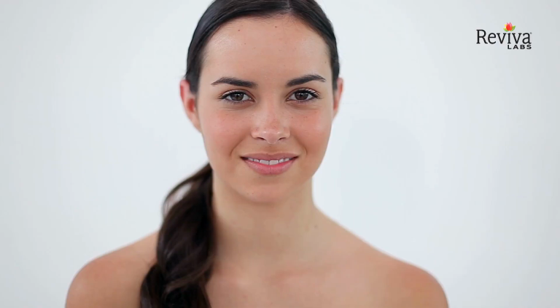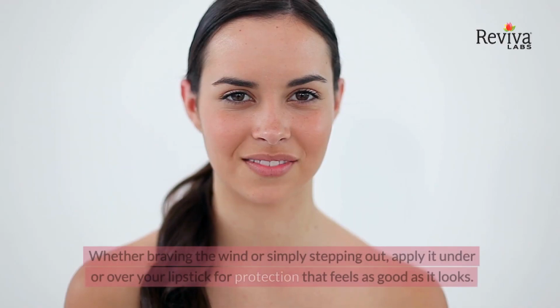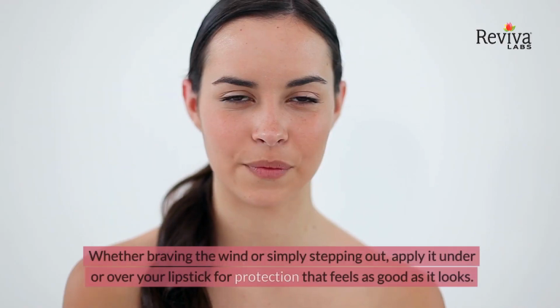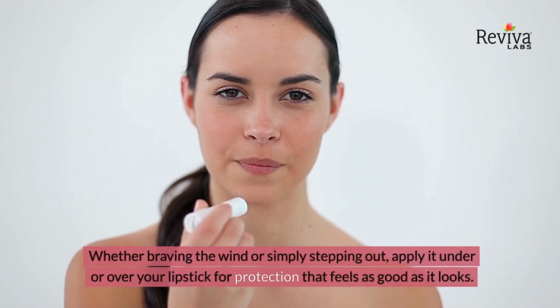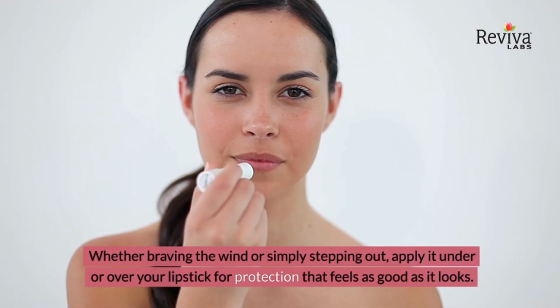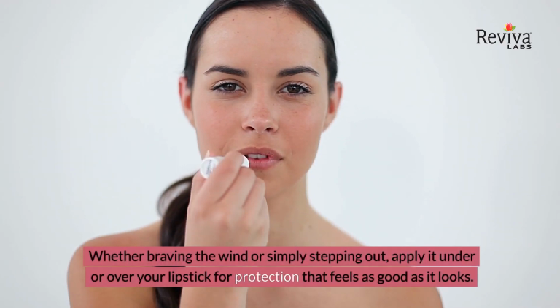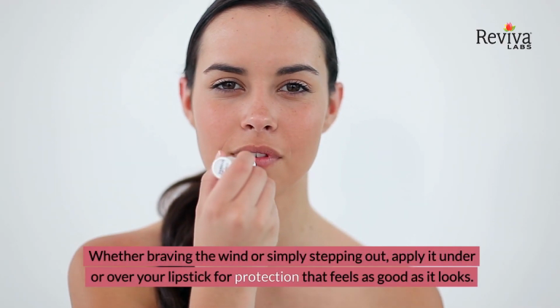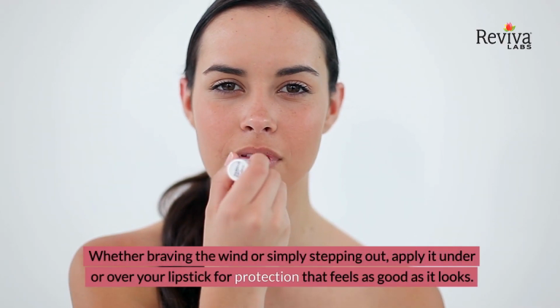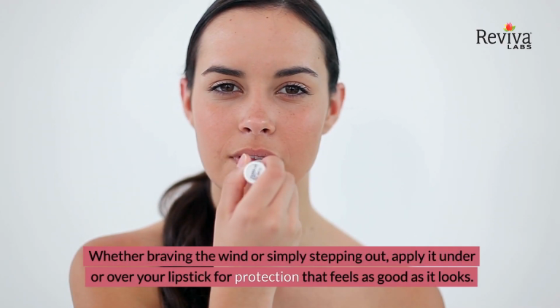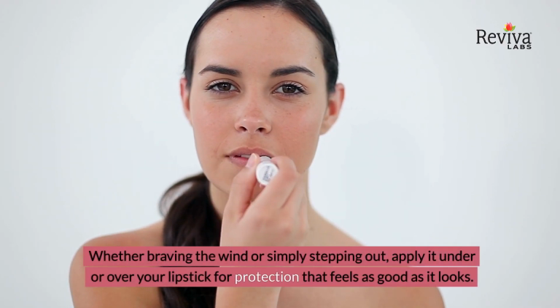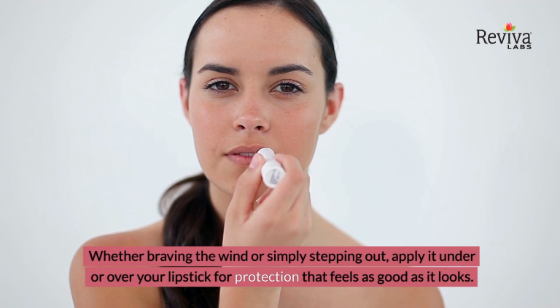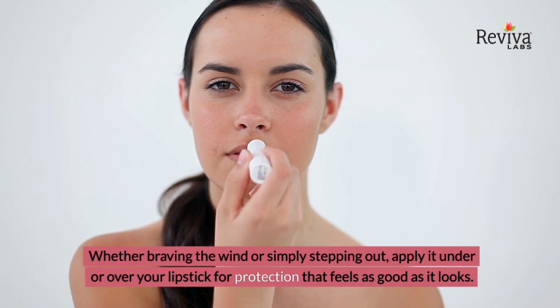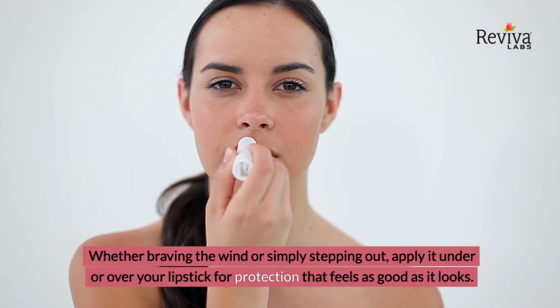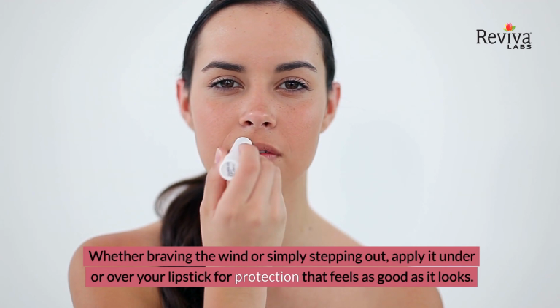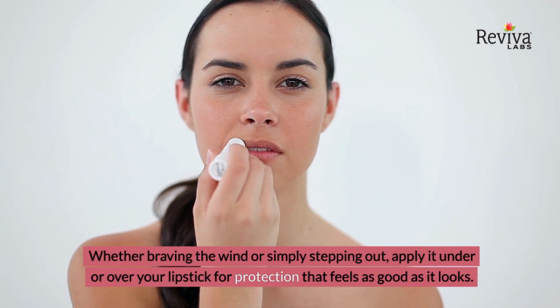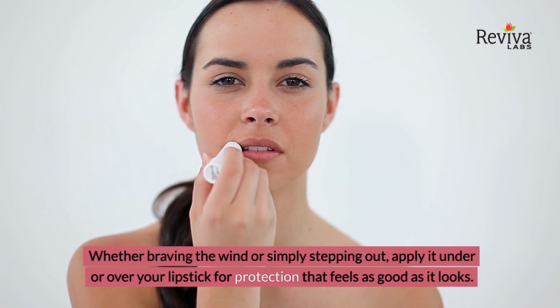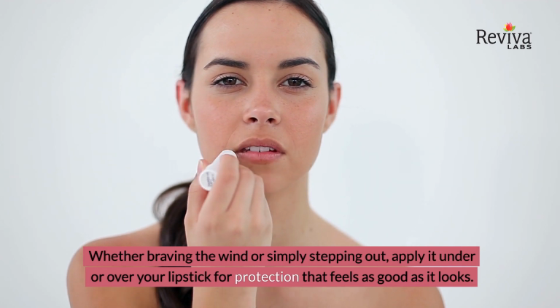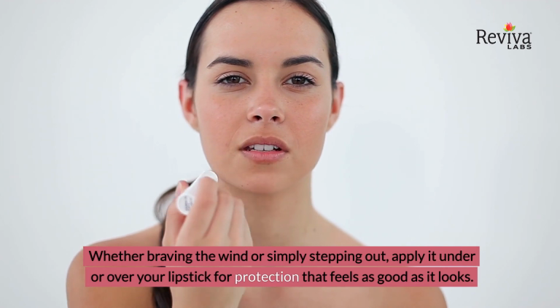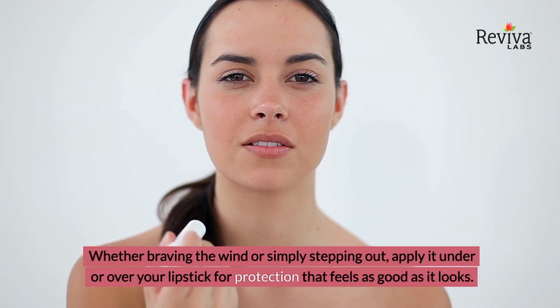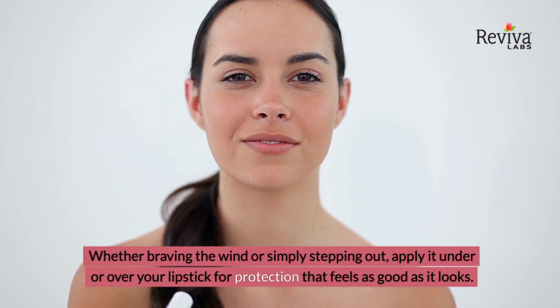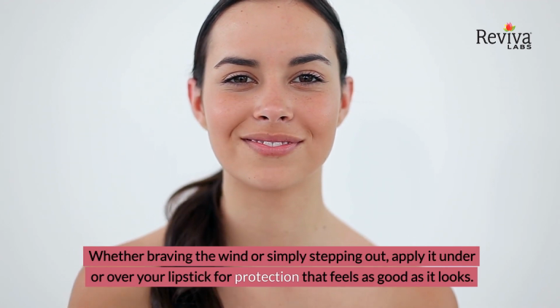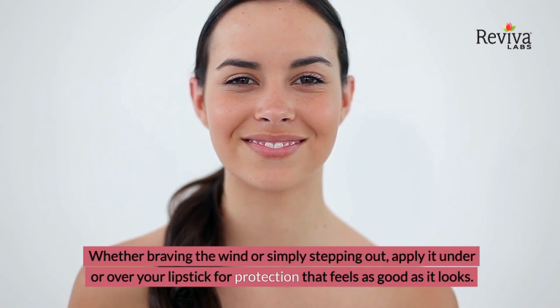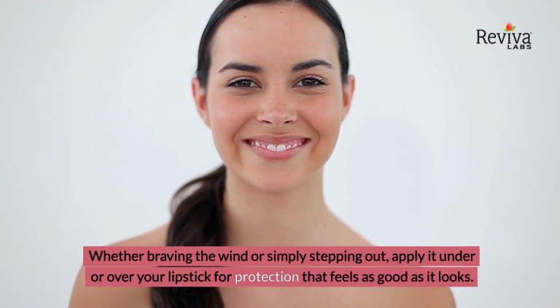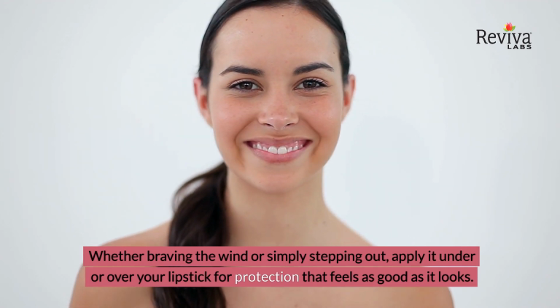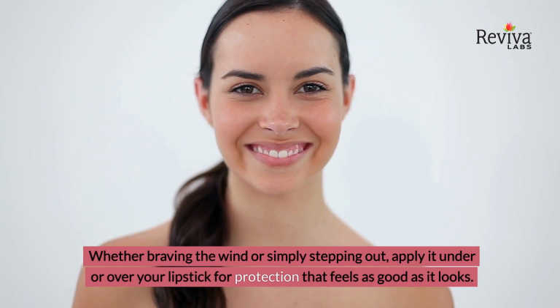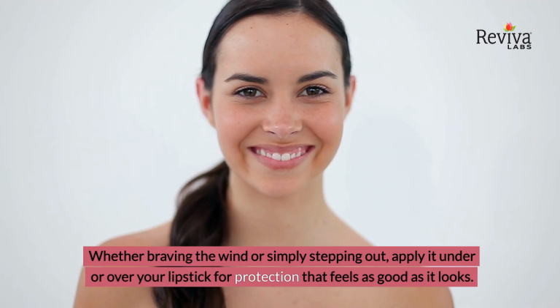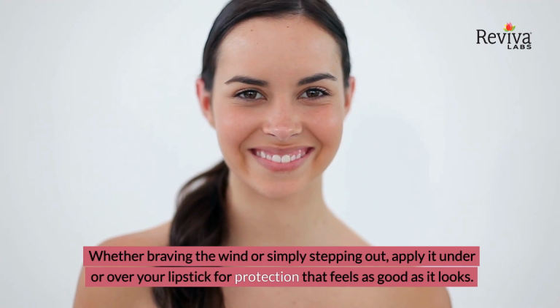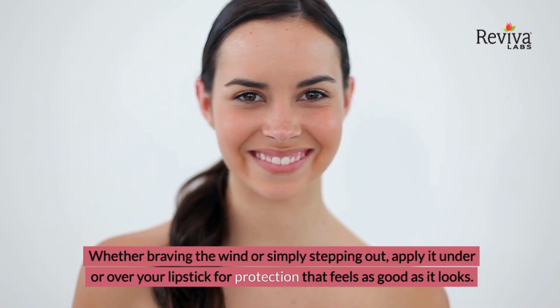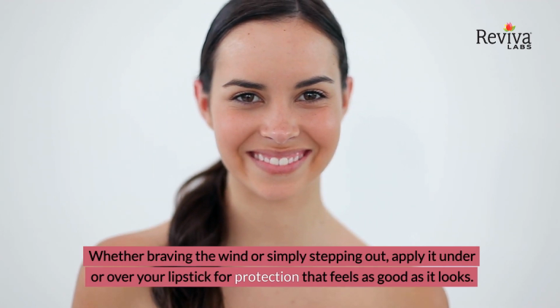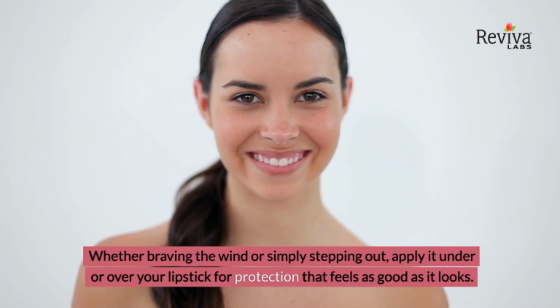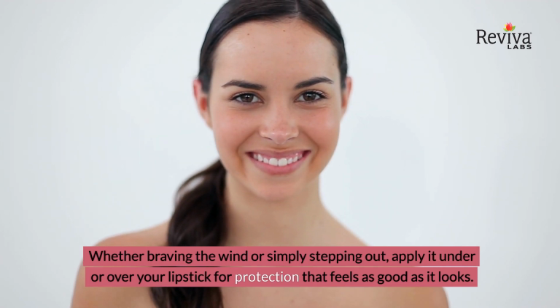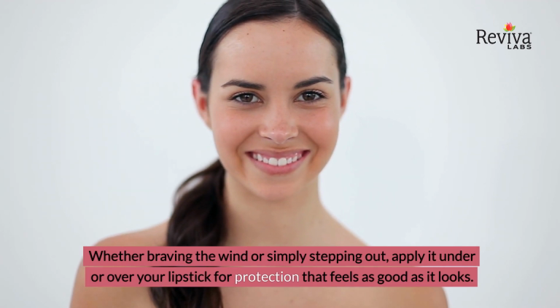Whether braving the wind or simply stepping out, apply it under or over your lipstick for protection that feels as good as it looks.